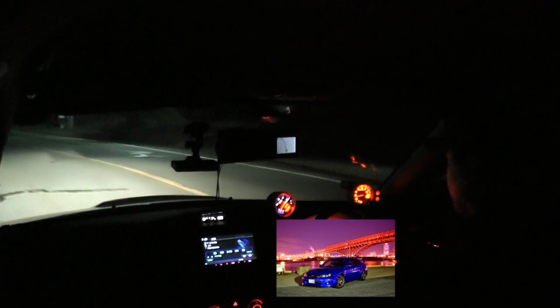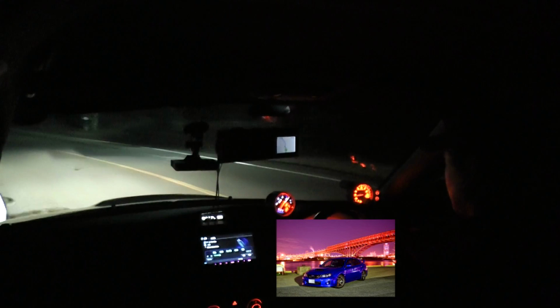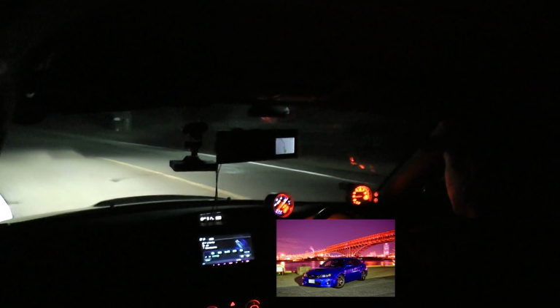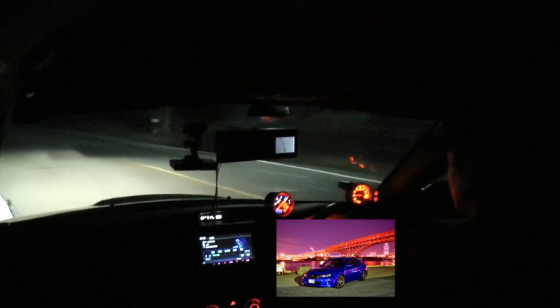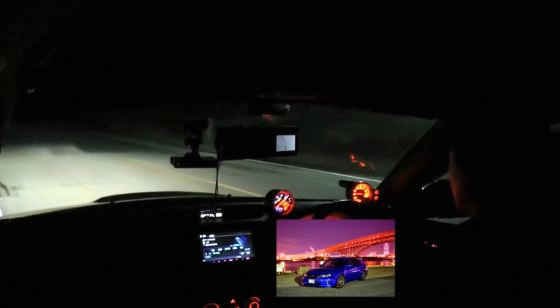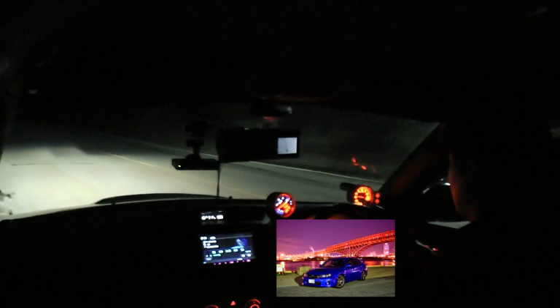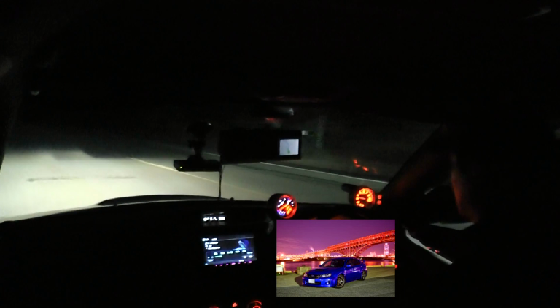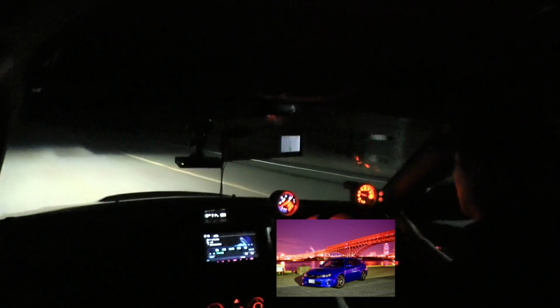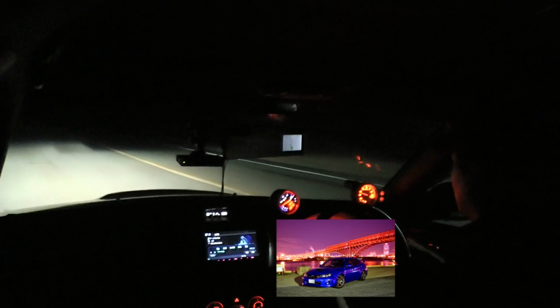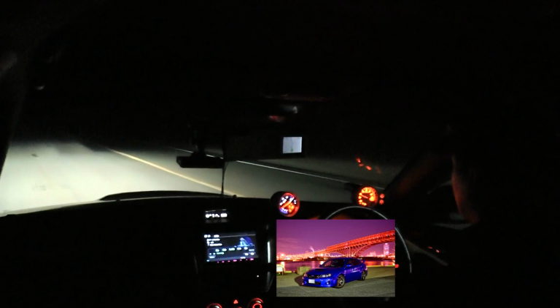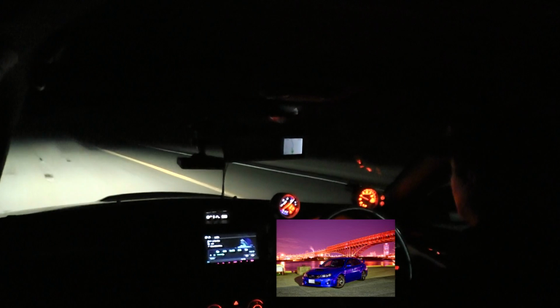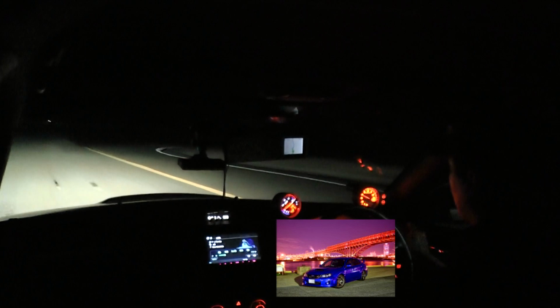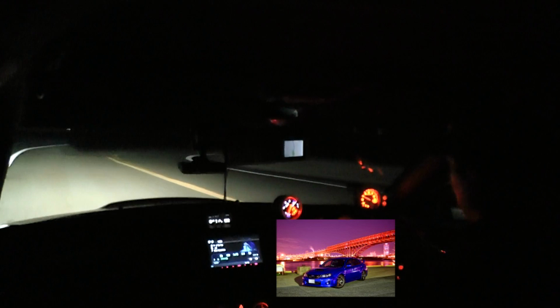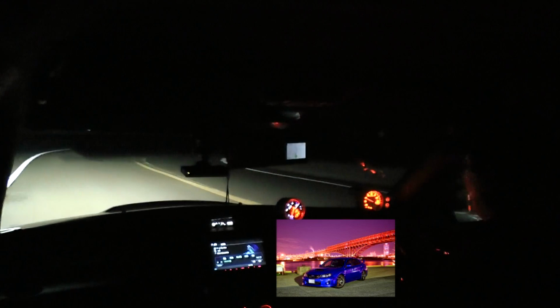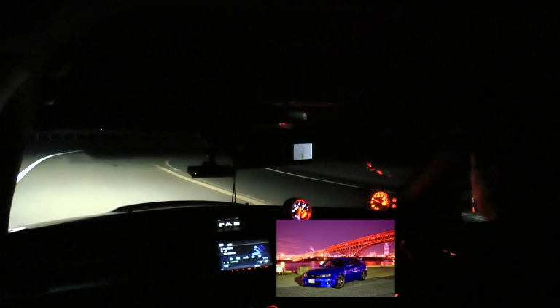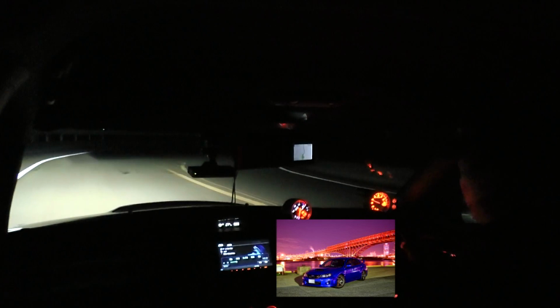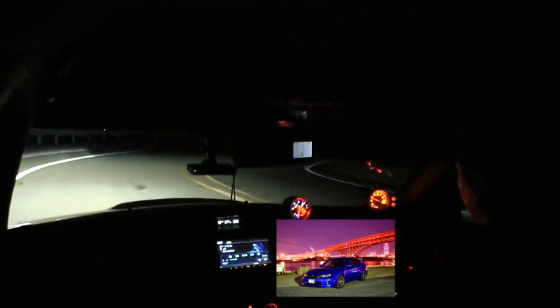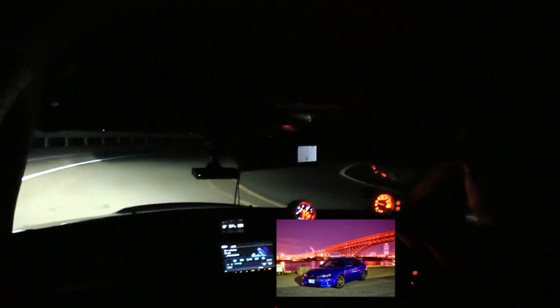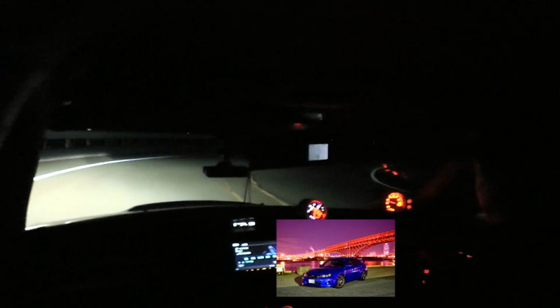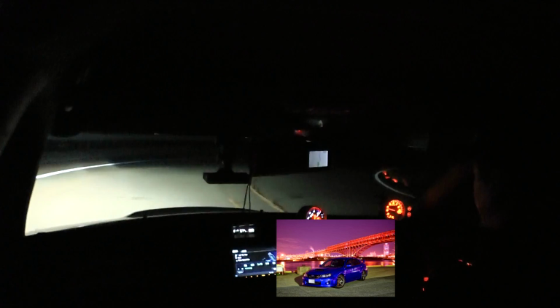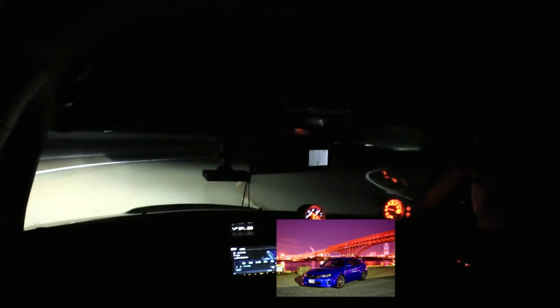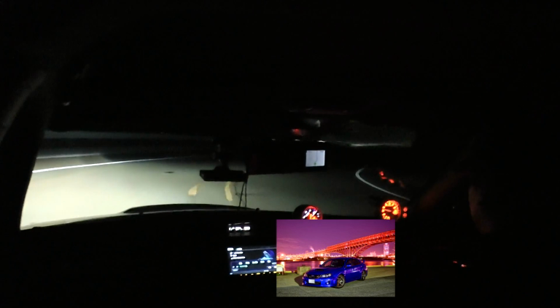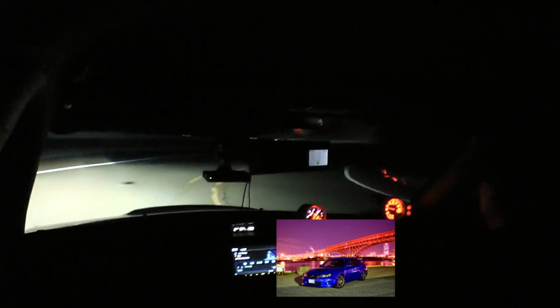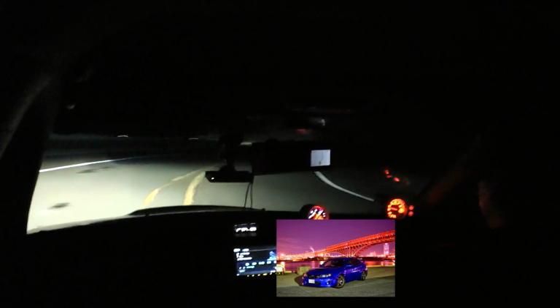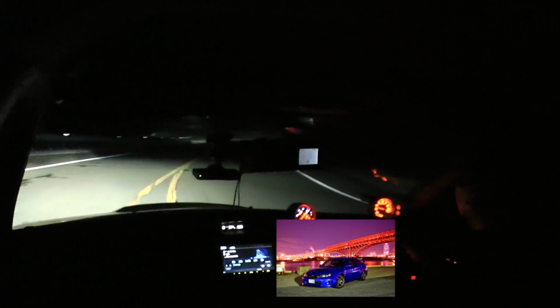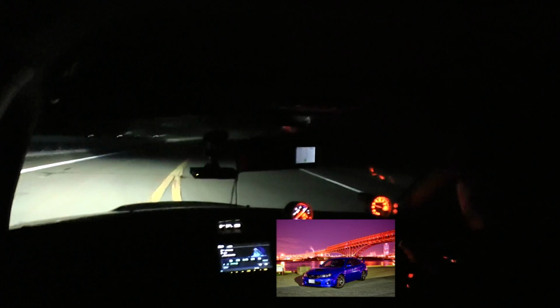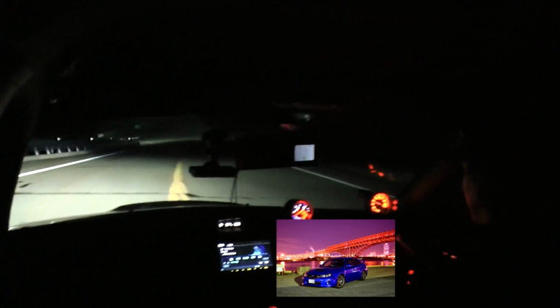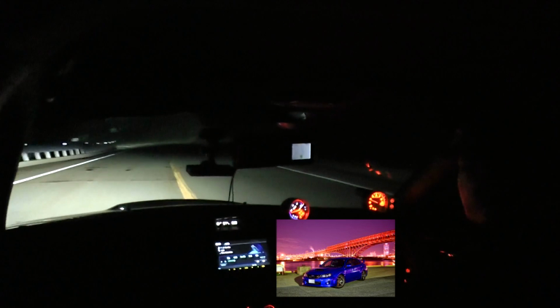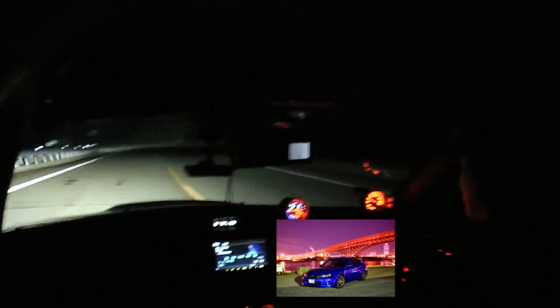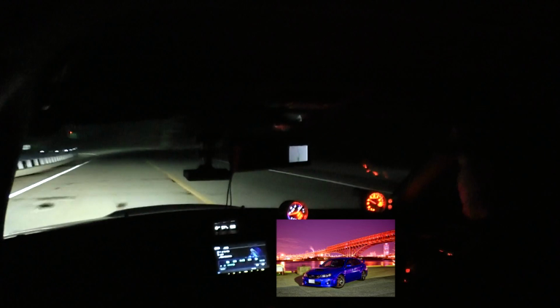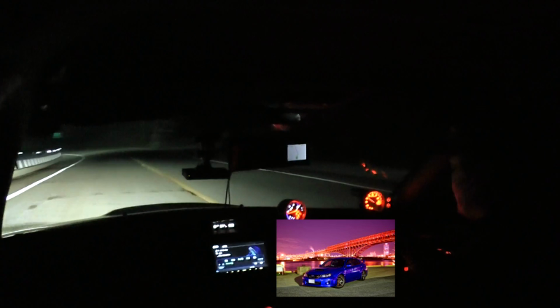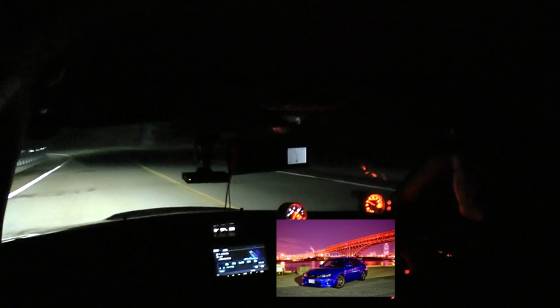Even at 25mm damping force, it's totally soft — not hard at all. Overall there's no harsh impact at all. Even at maximum damping it doesn't bottom out harshly. The firmness is best at maximum, but for ride comfort, 20mm max and 25mm are basically the same.